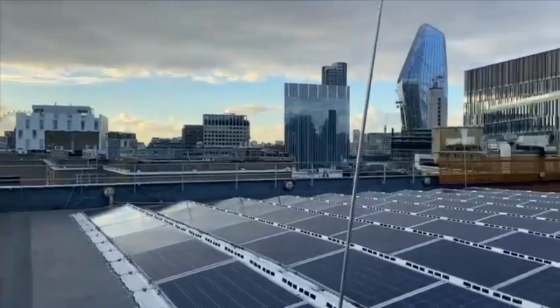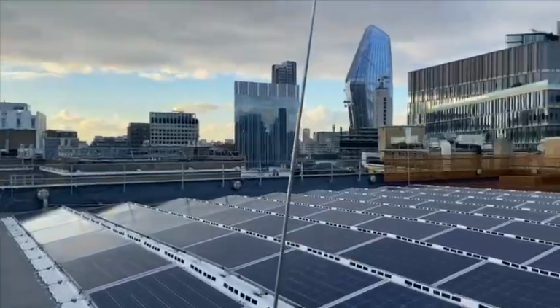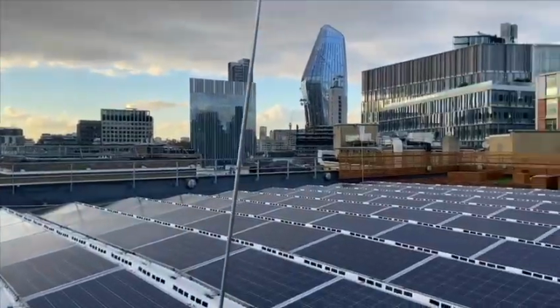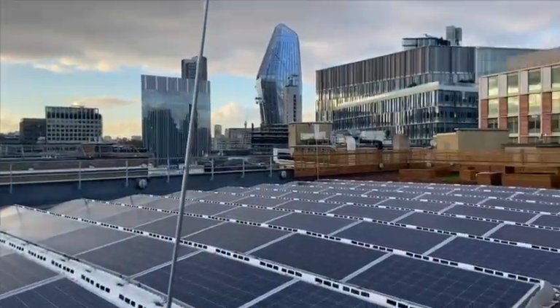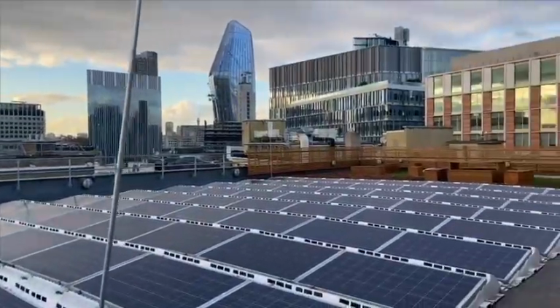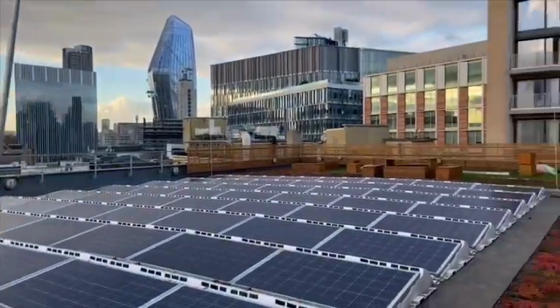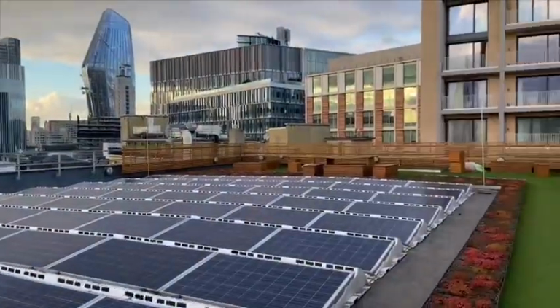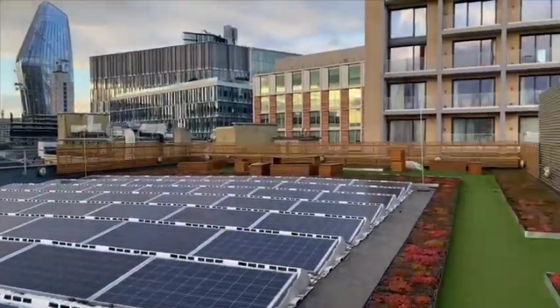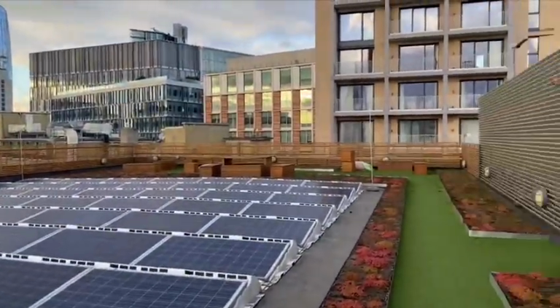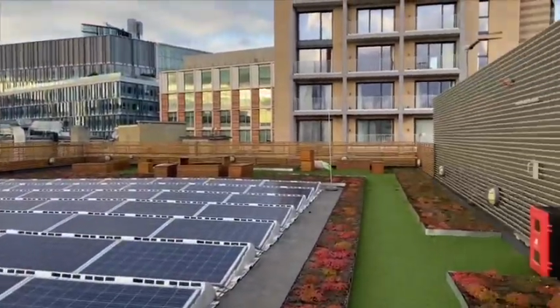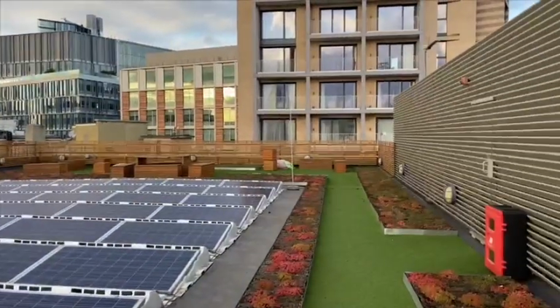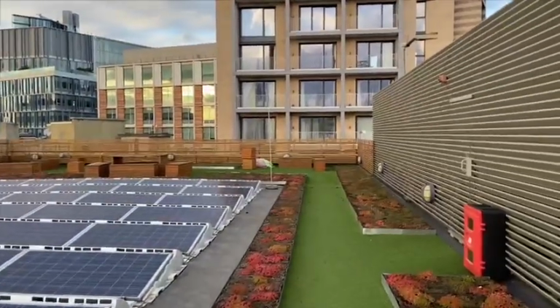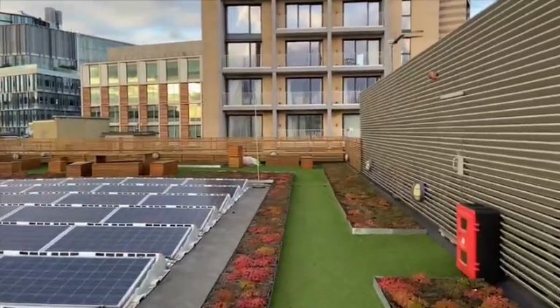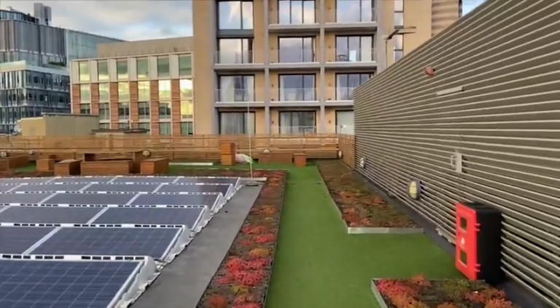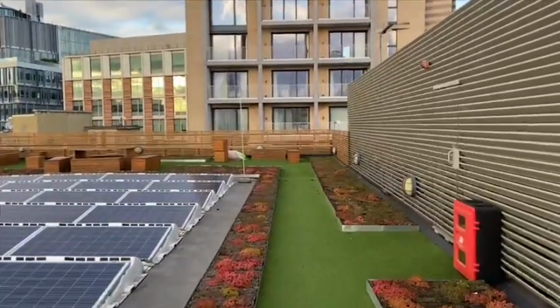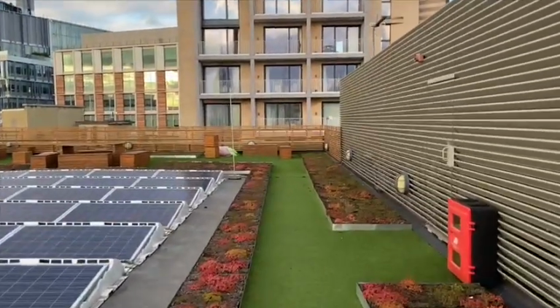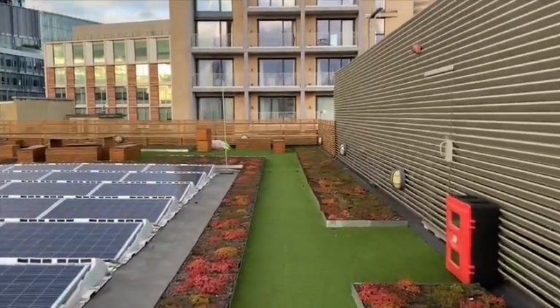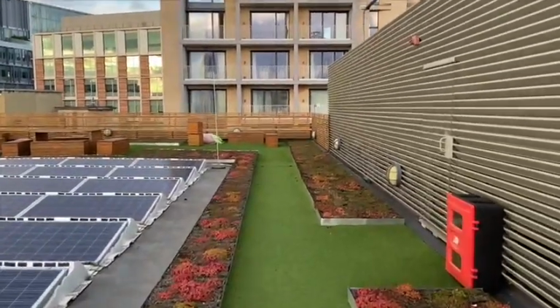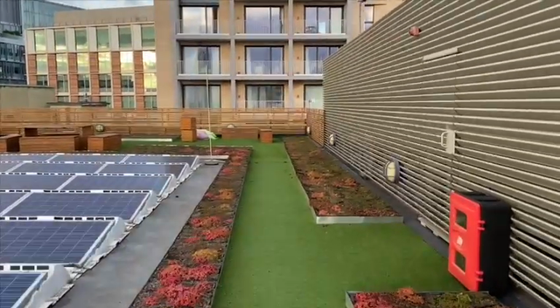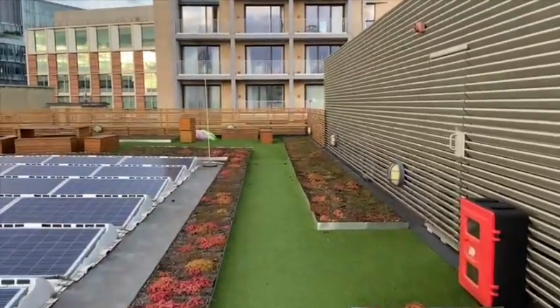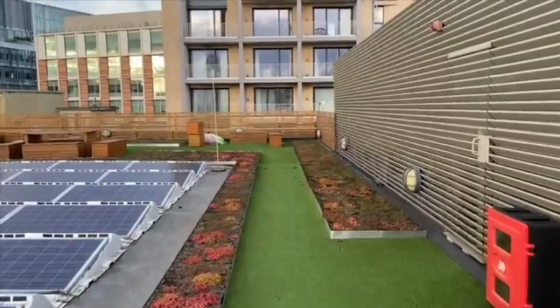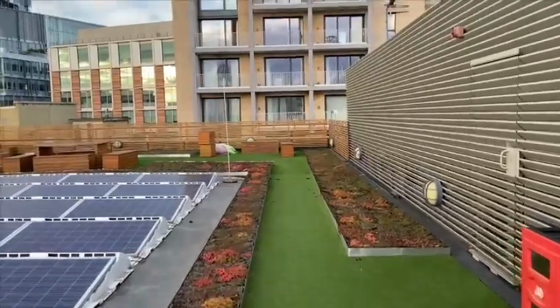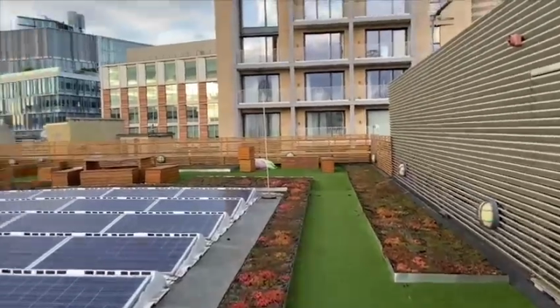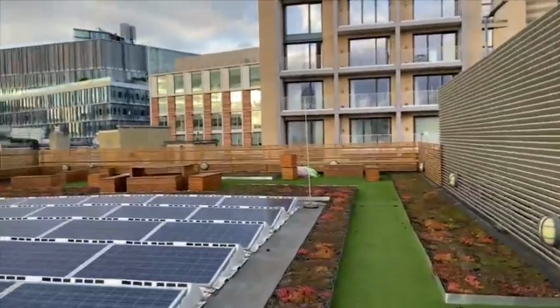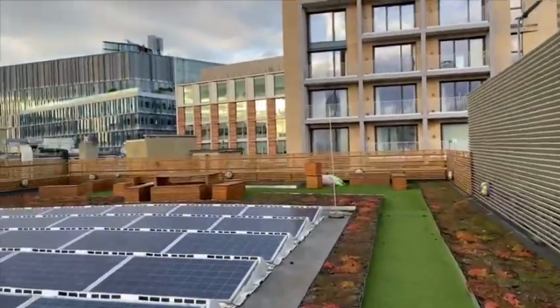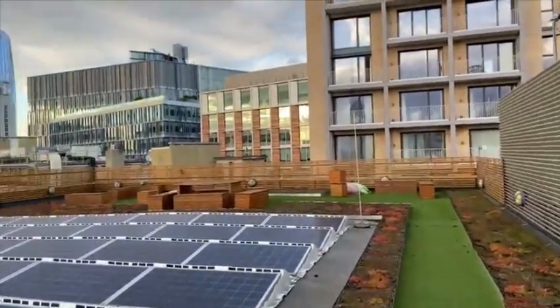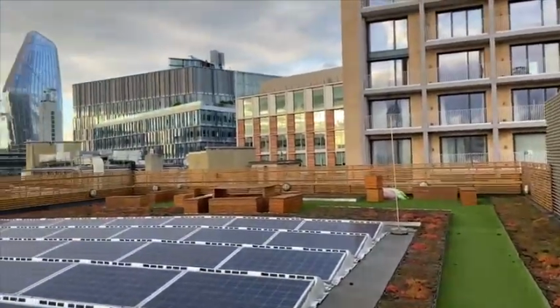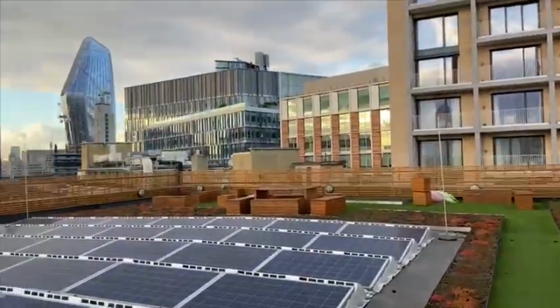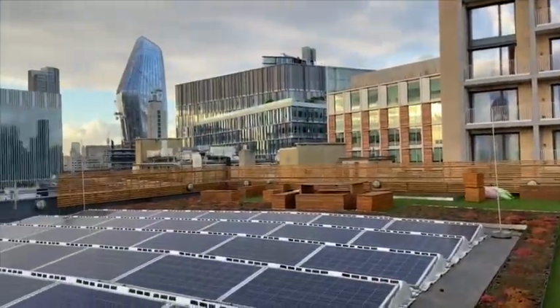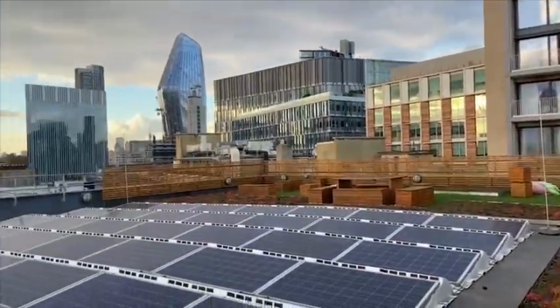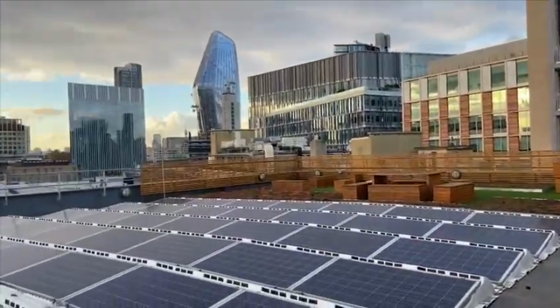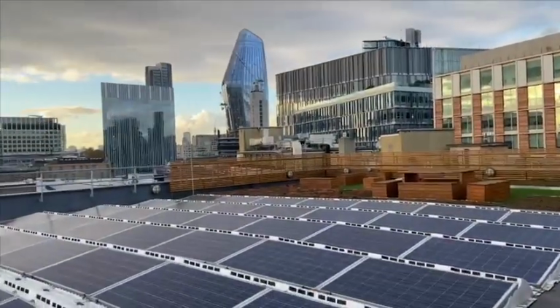Celebrations, a few parties, and you can eat your lunch up there. We also do yoga in the summer, plus you get really cool views.